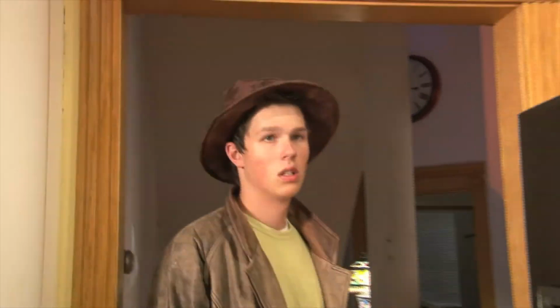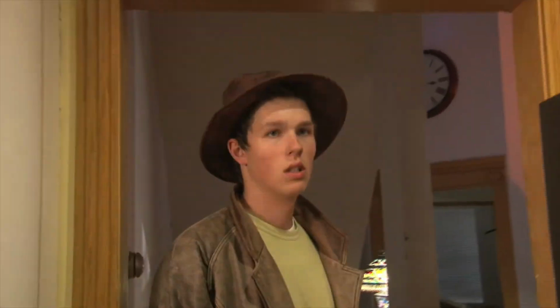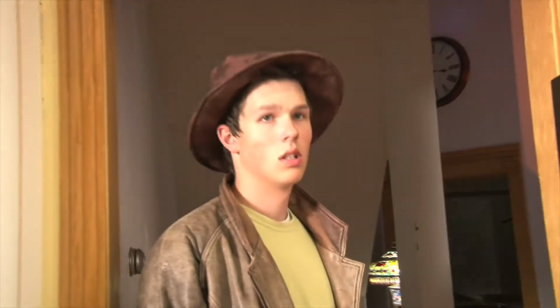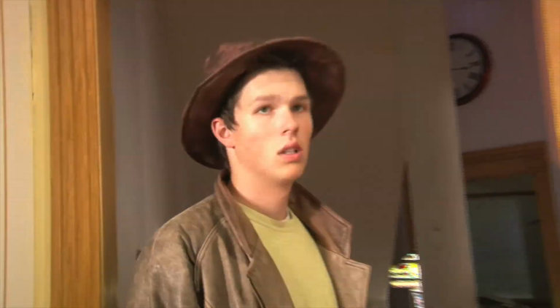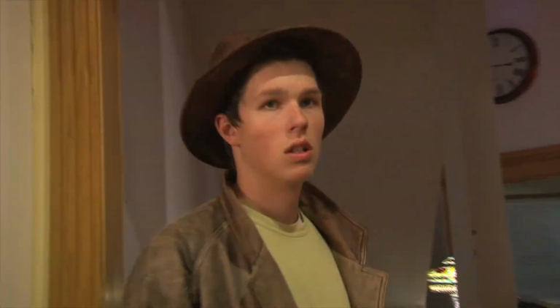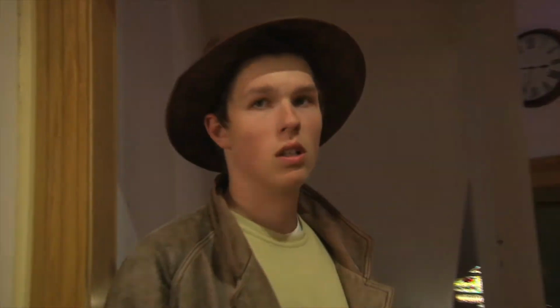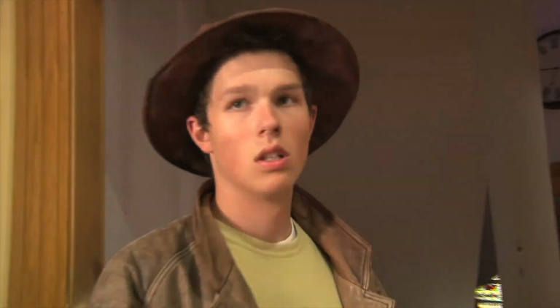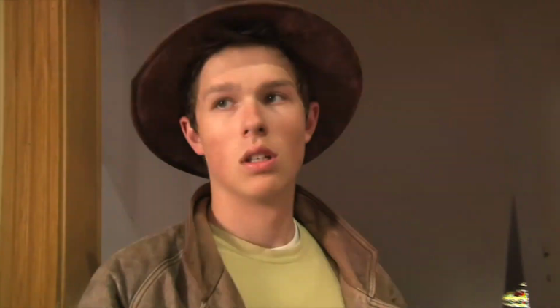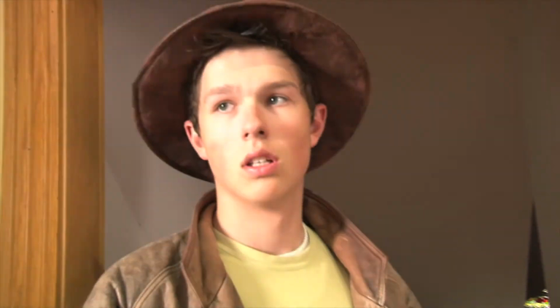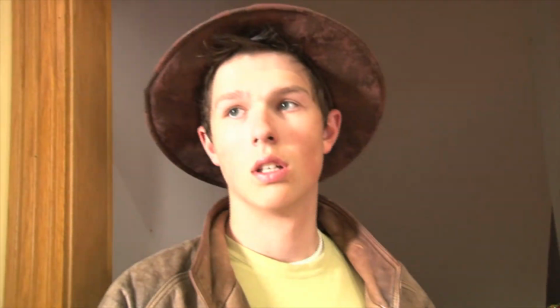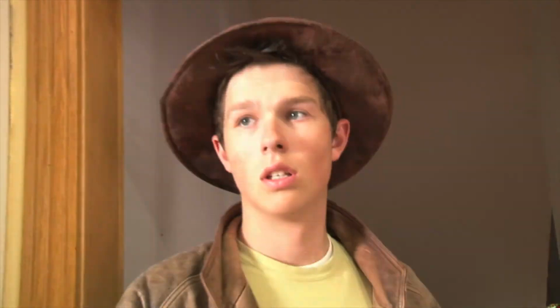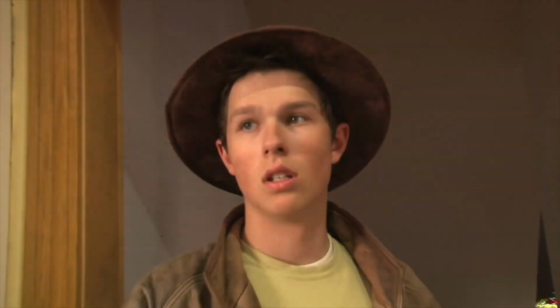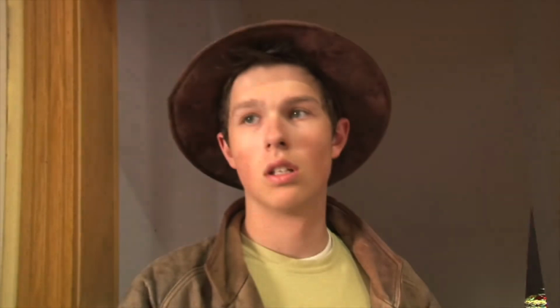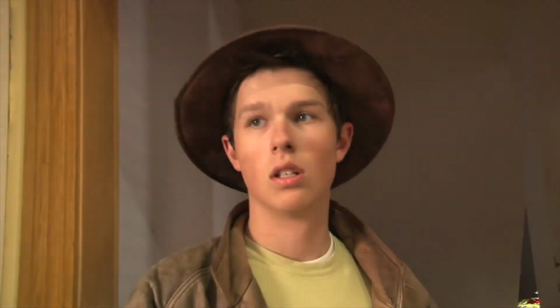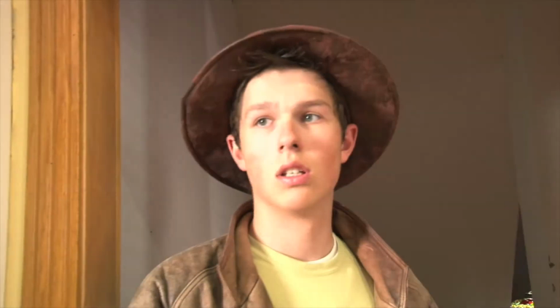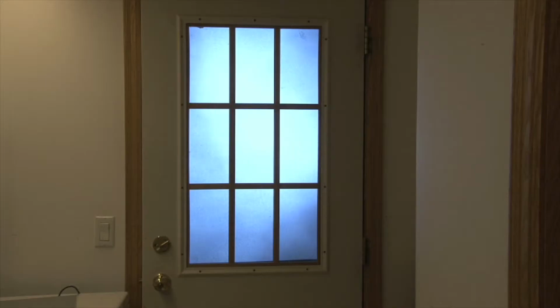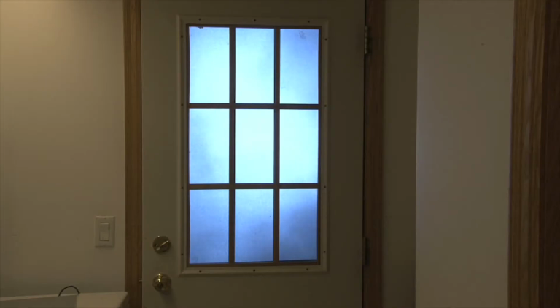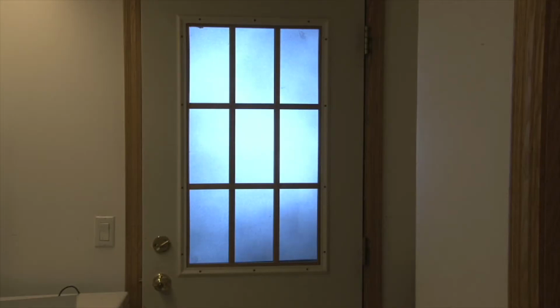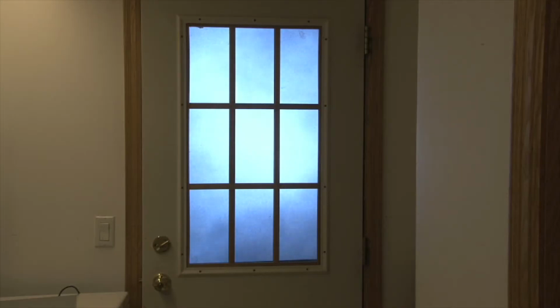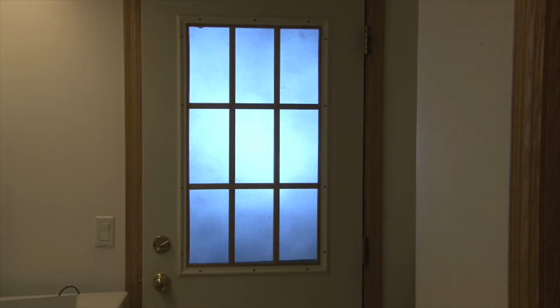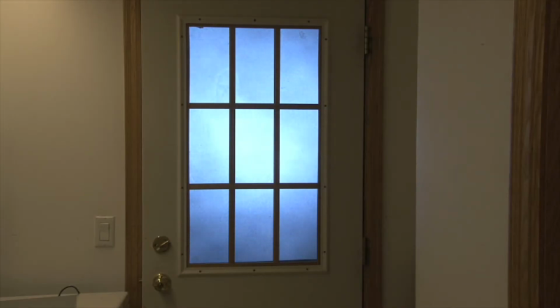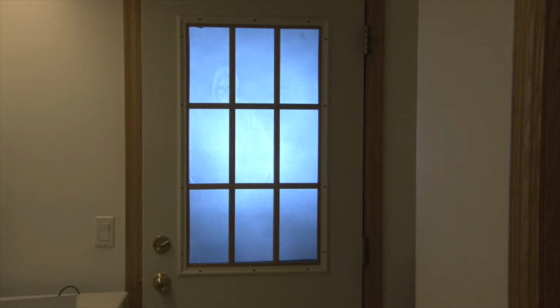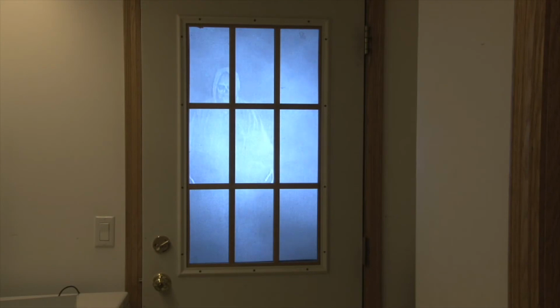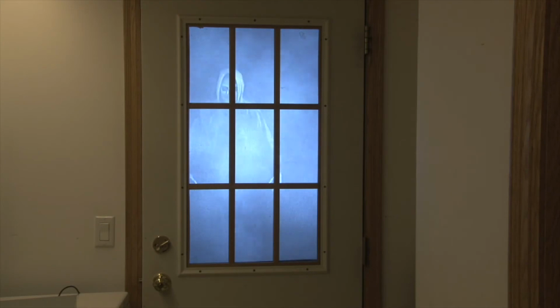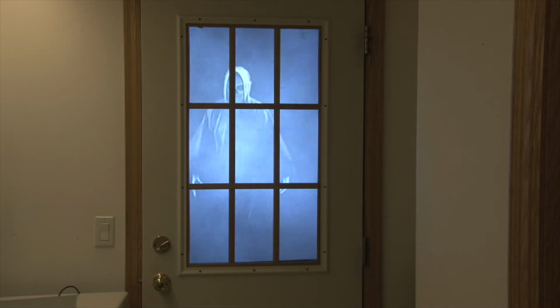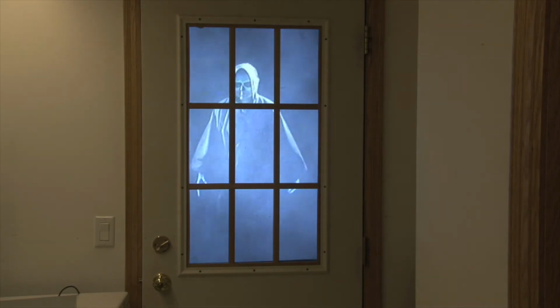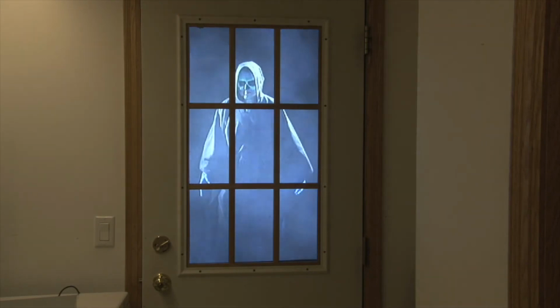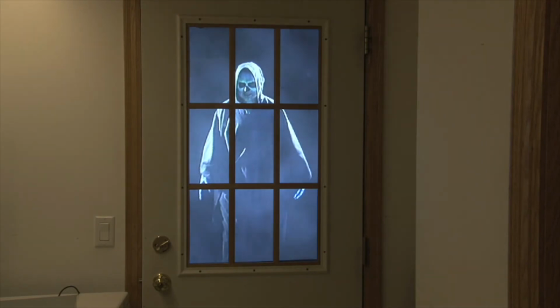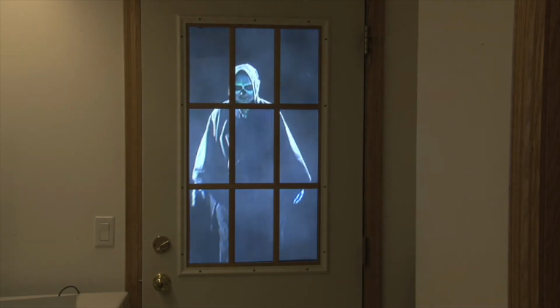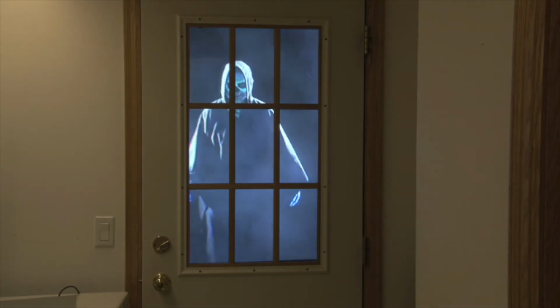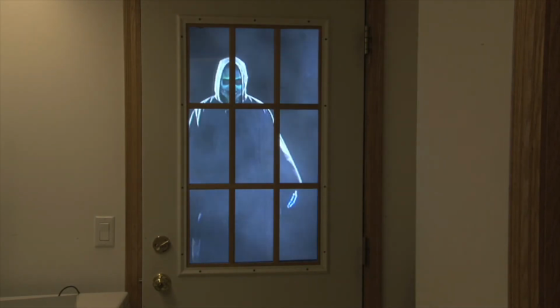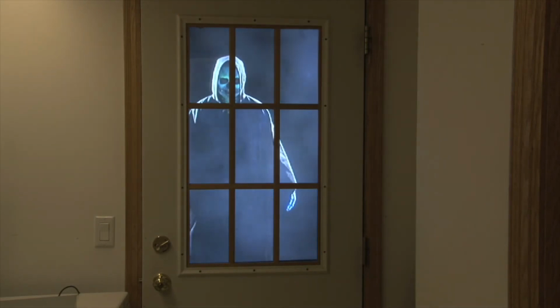This example is from the film The Curse of the Grim Reaper, which used the rear screens in a couple of window scenes.